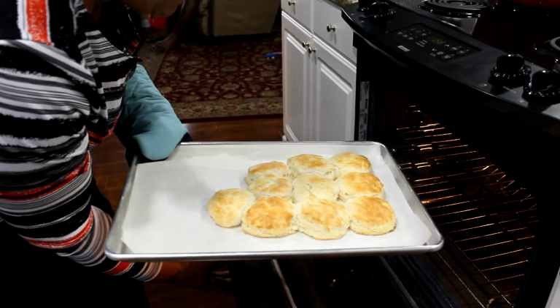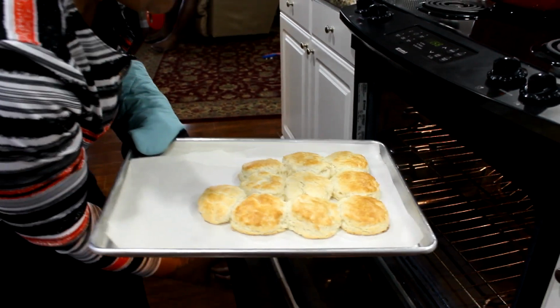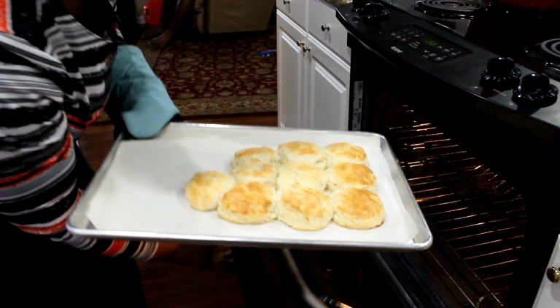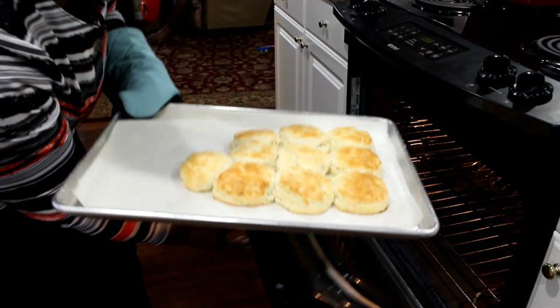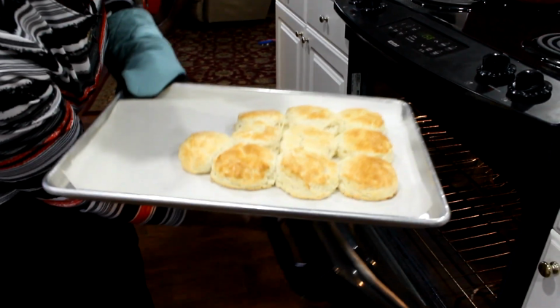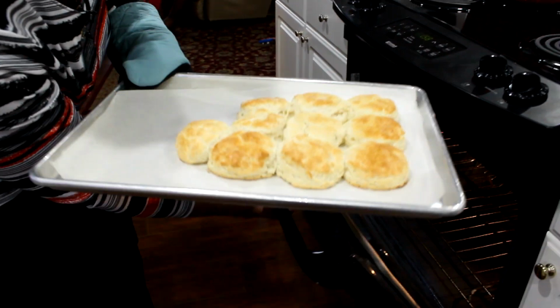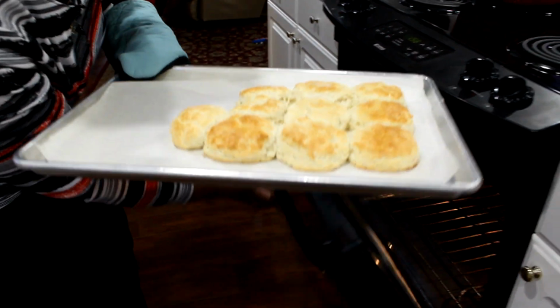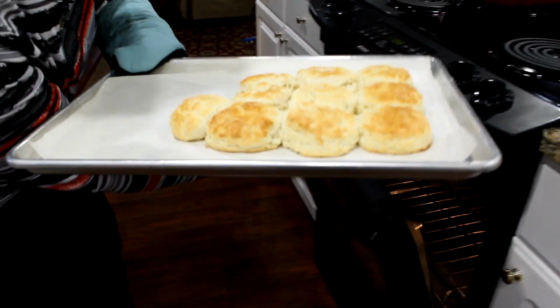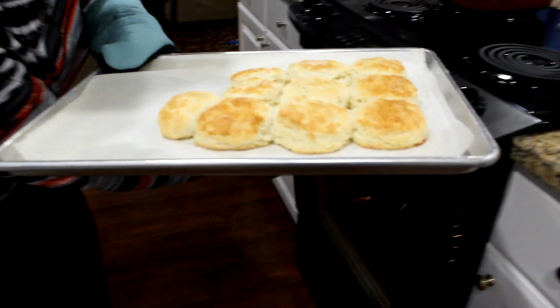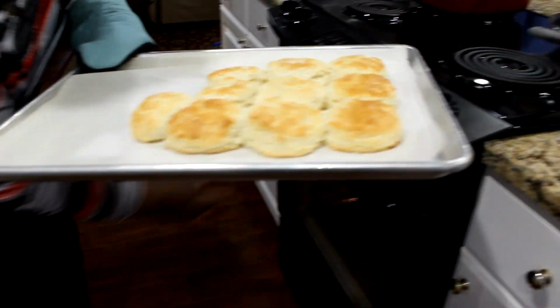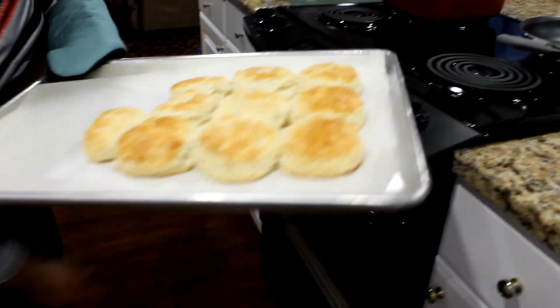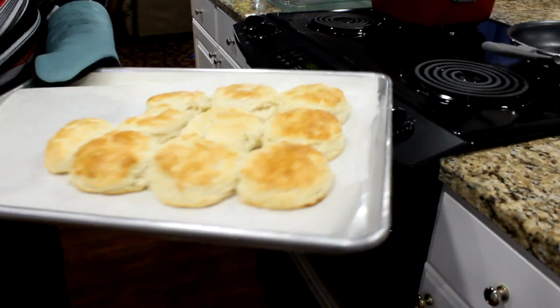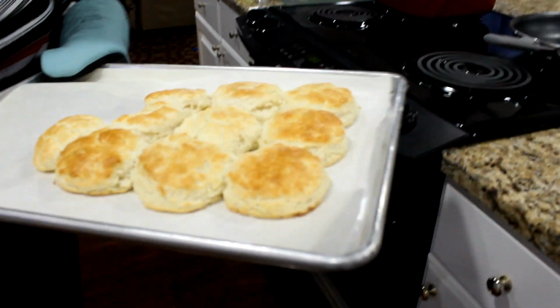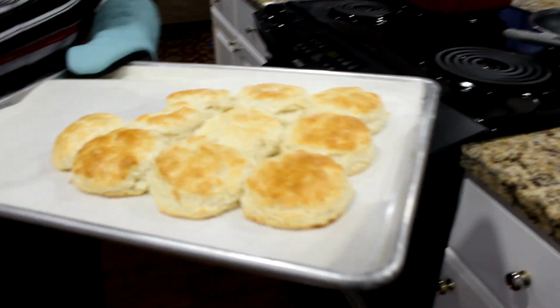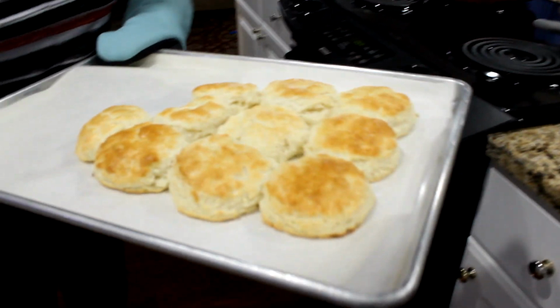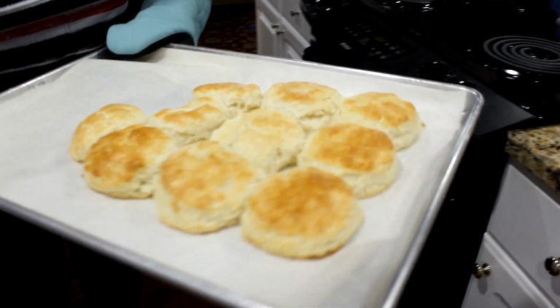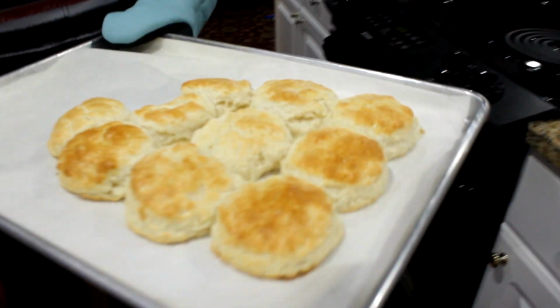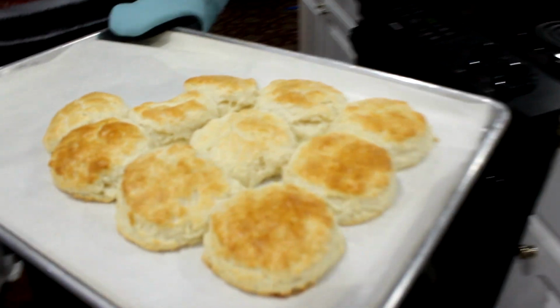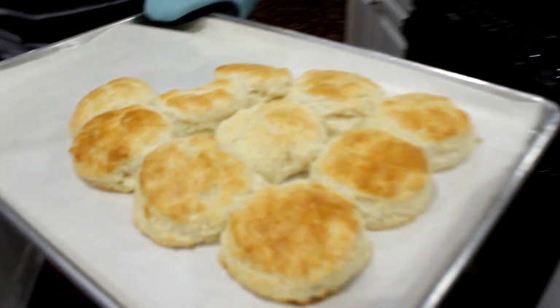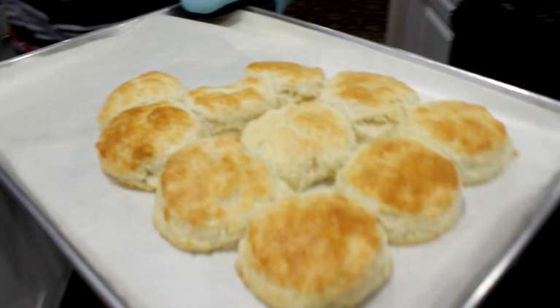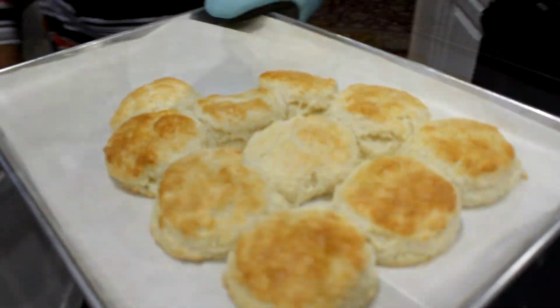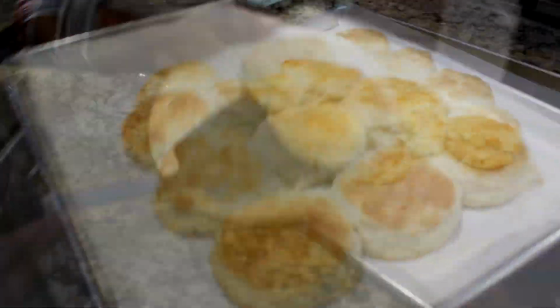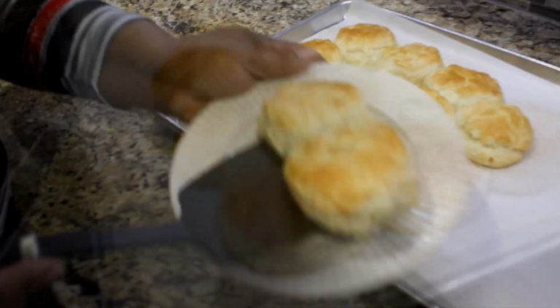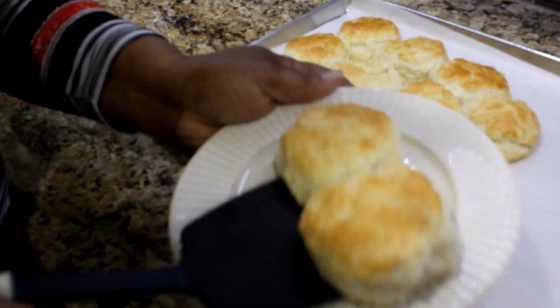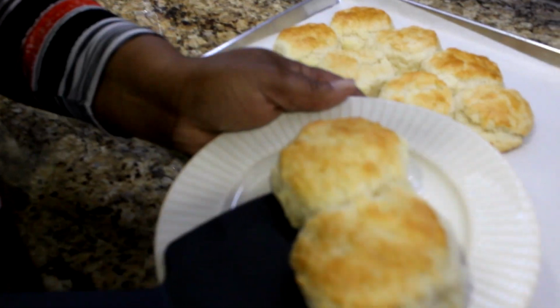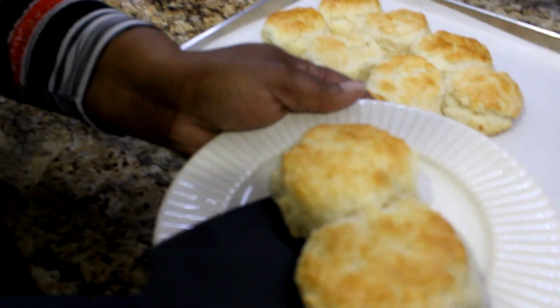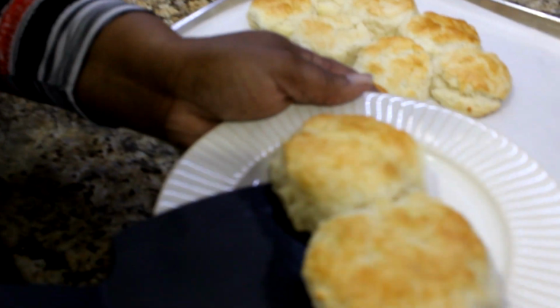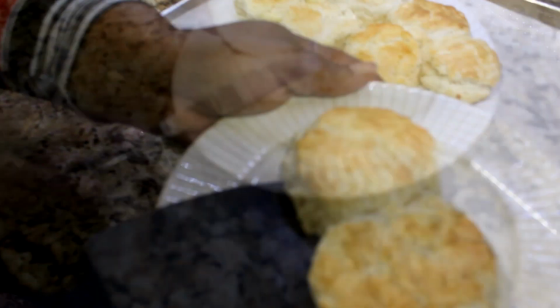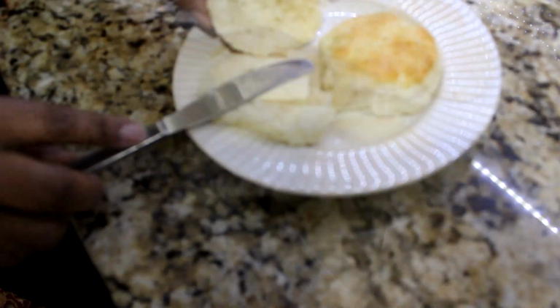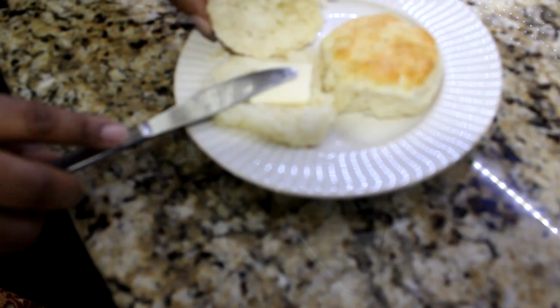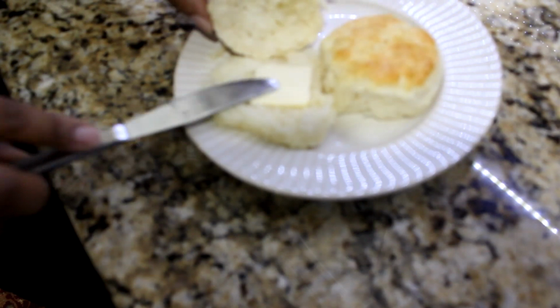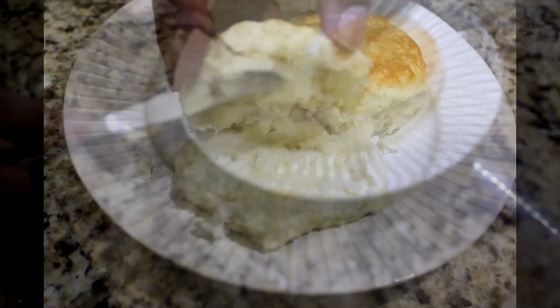Your biscuits should turn out golden brown. Enjoy!